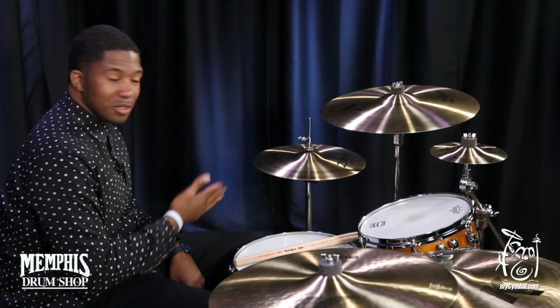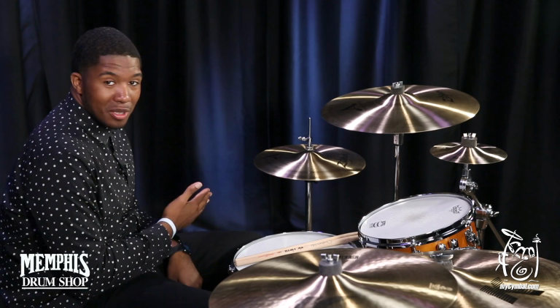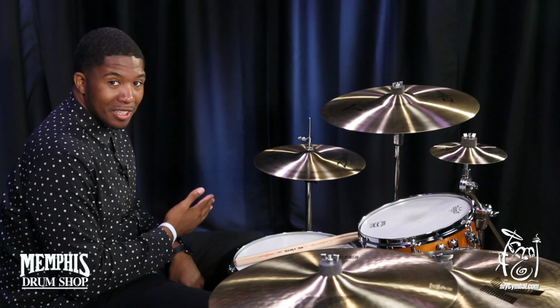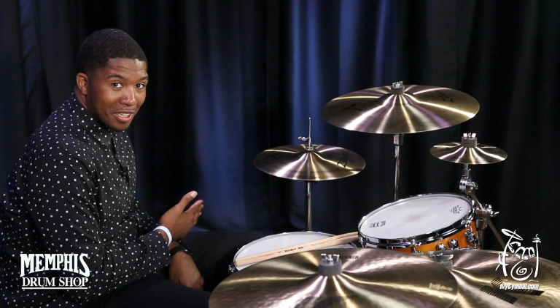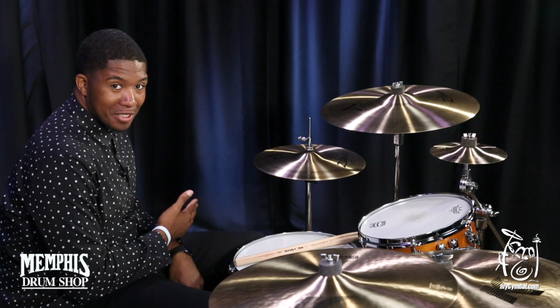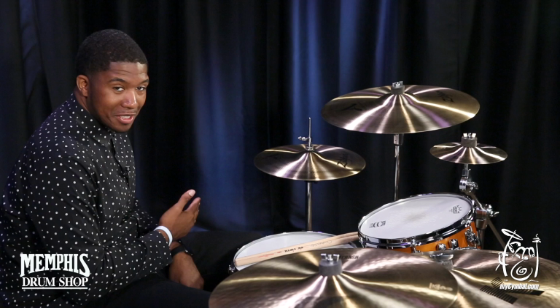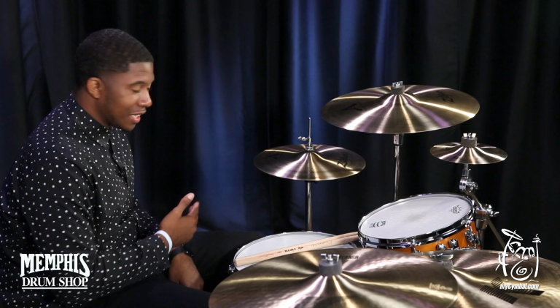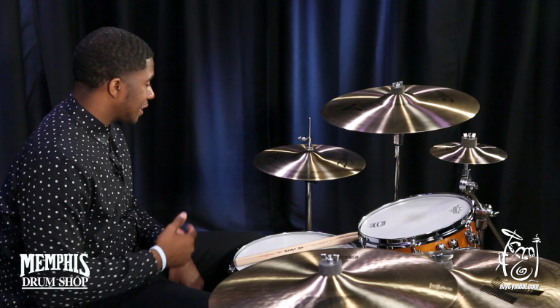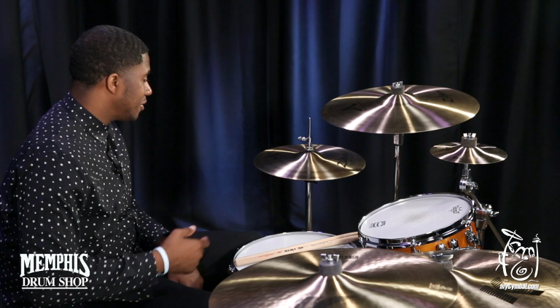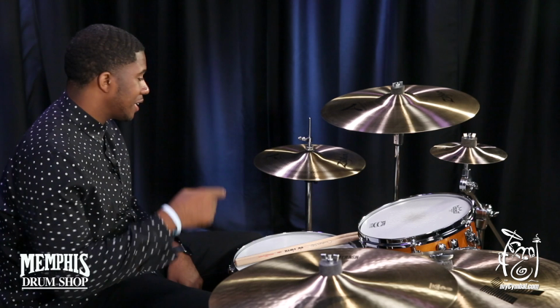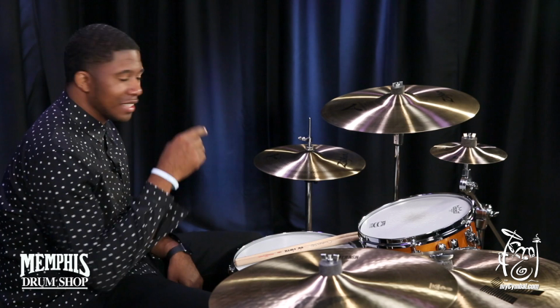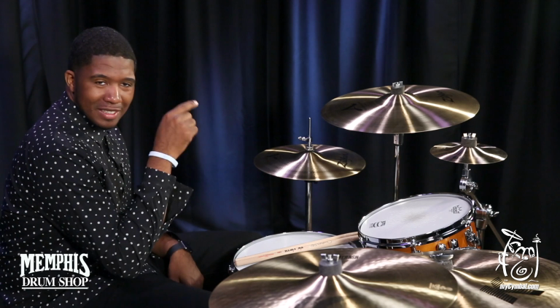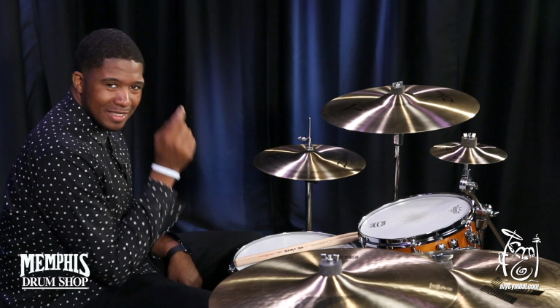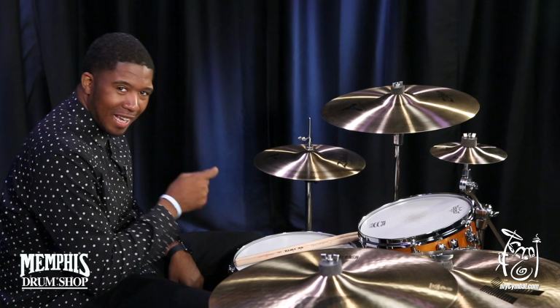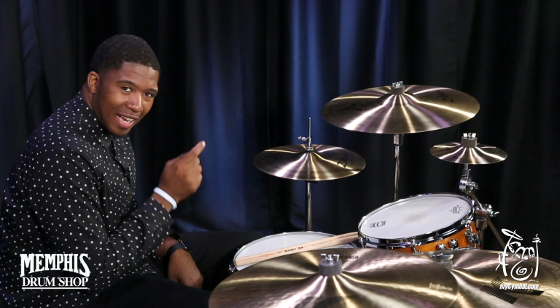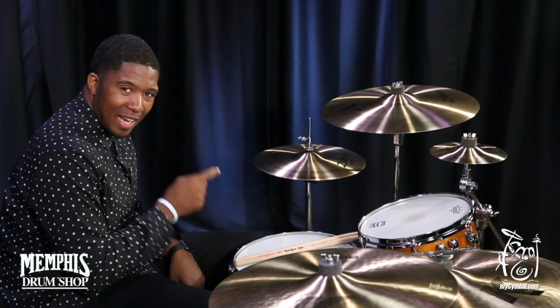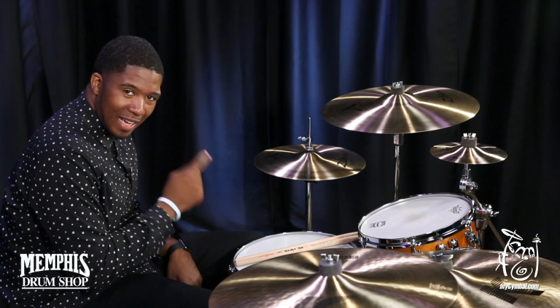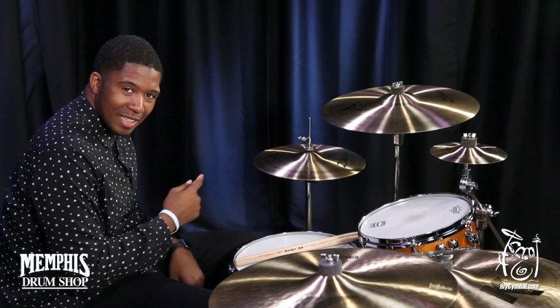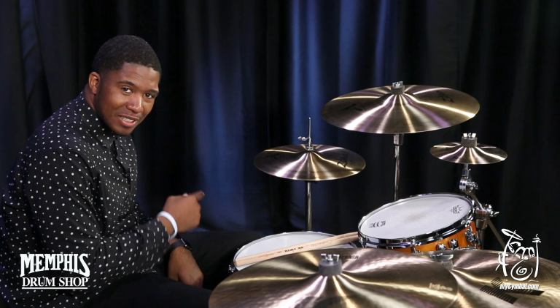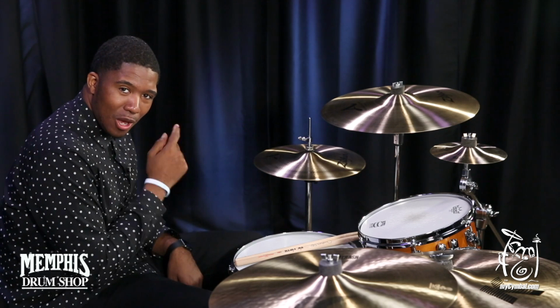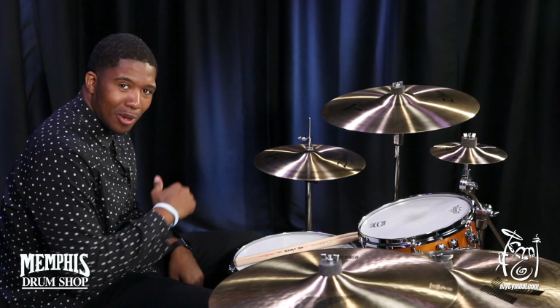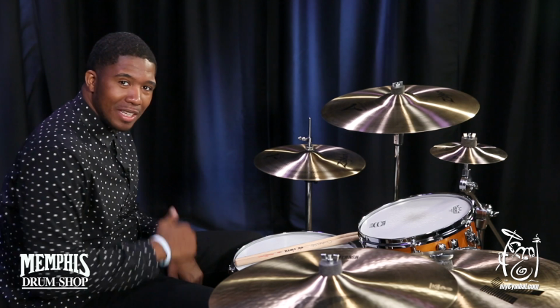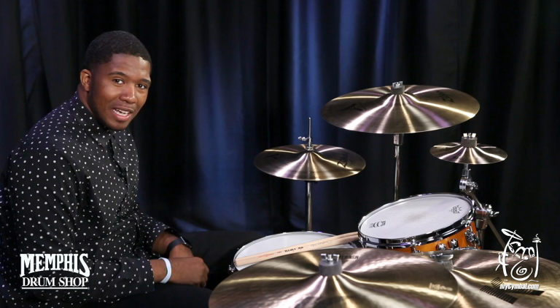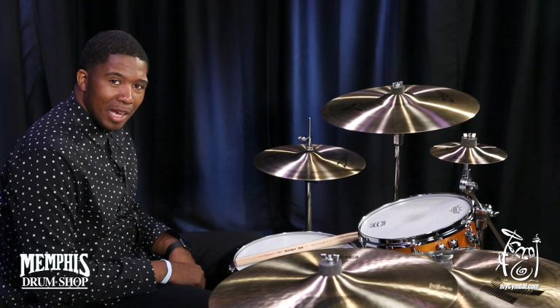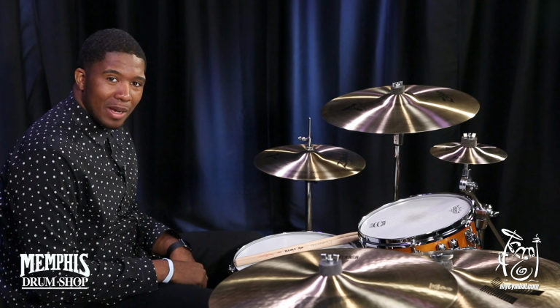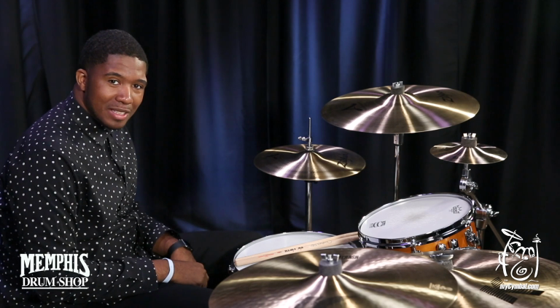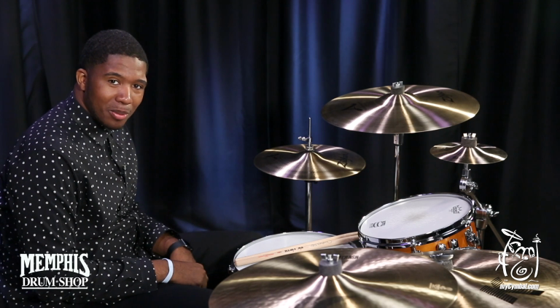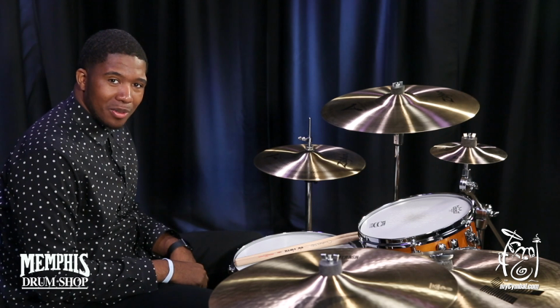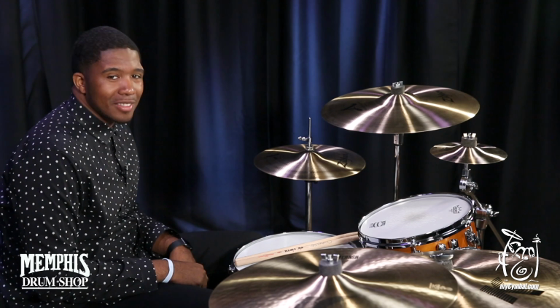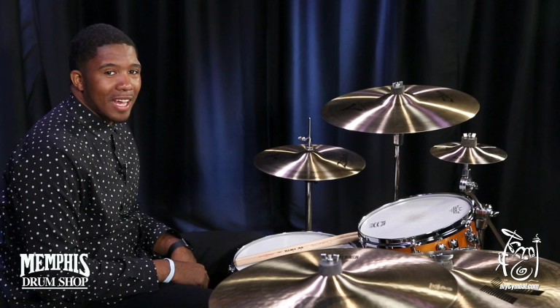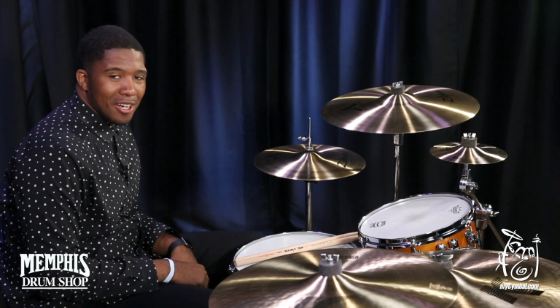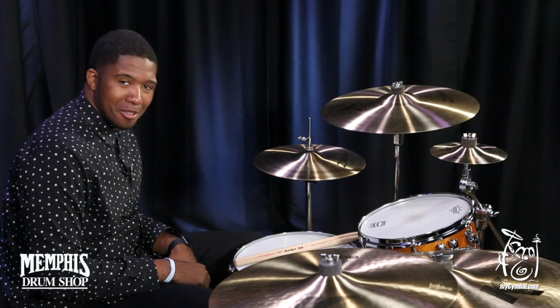It feels really good under the stick. You can get these exact hi-hats only at MySumble.com.